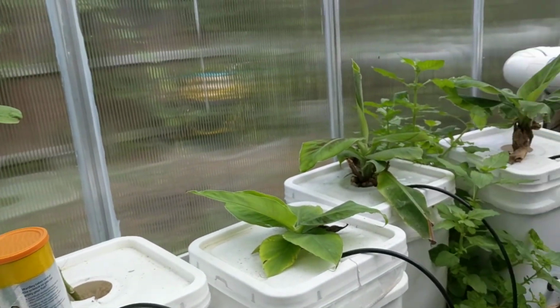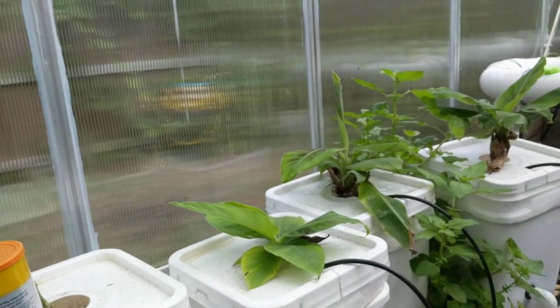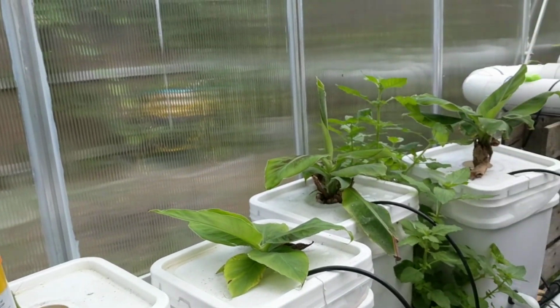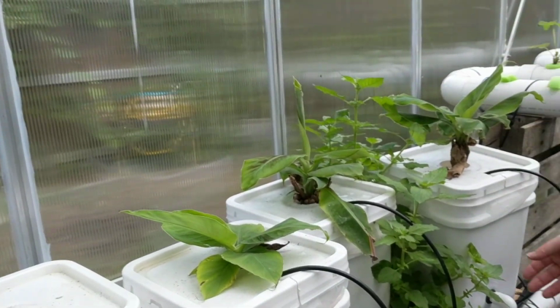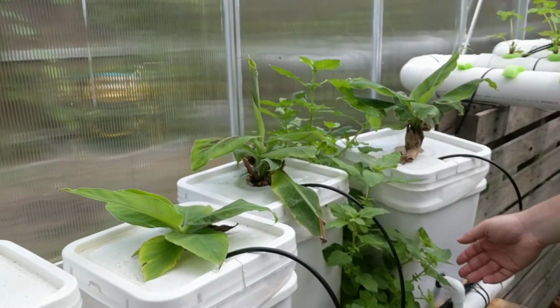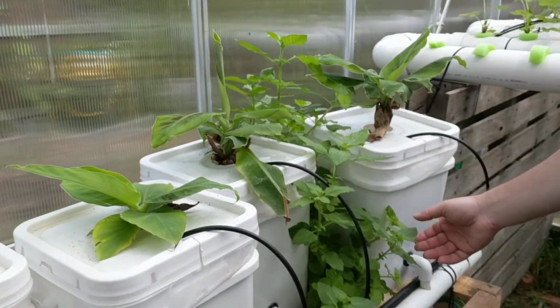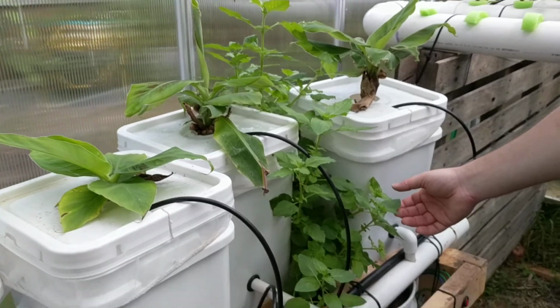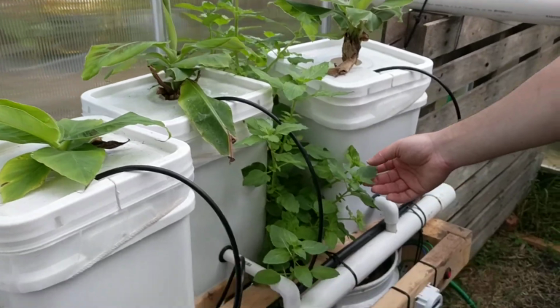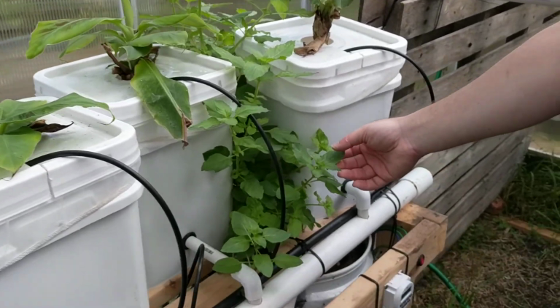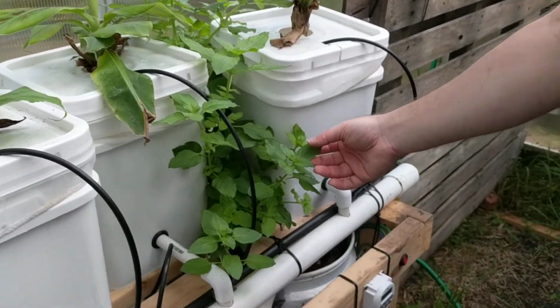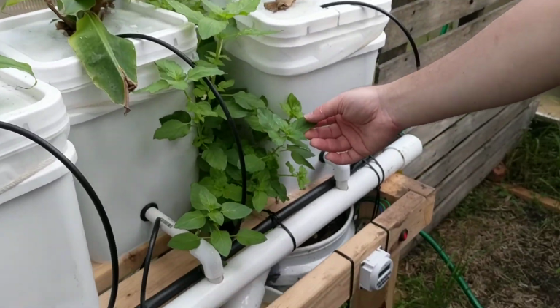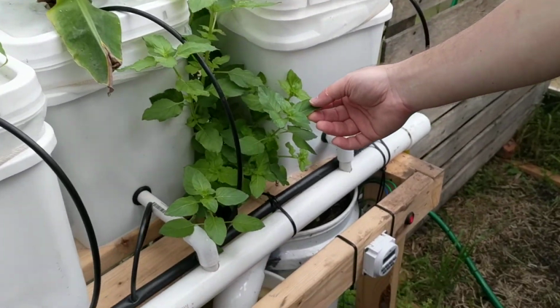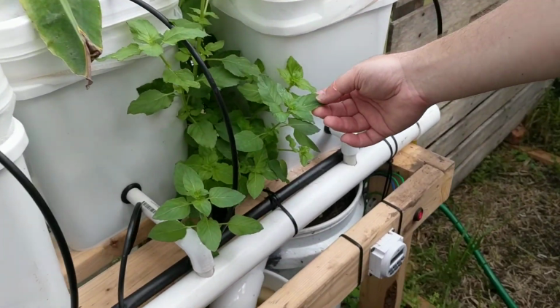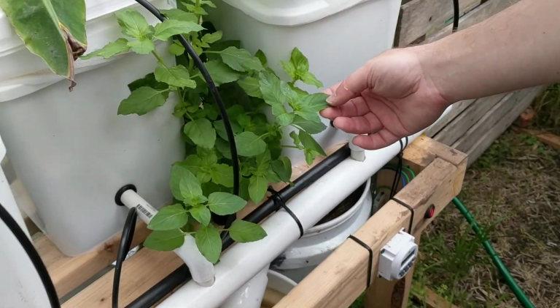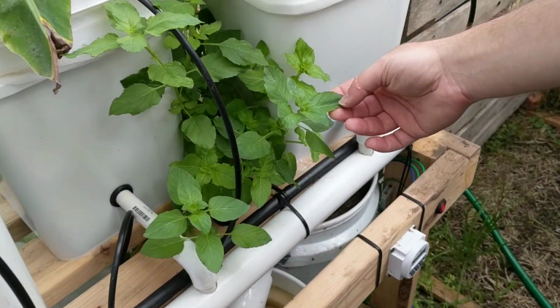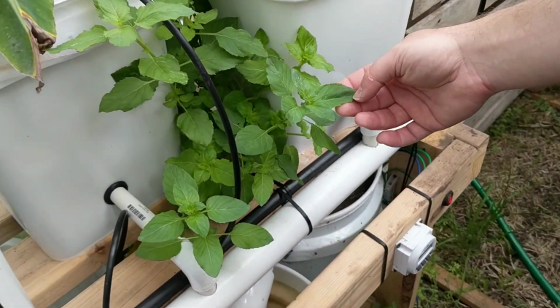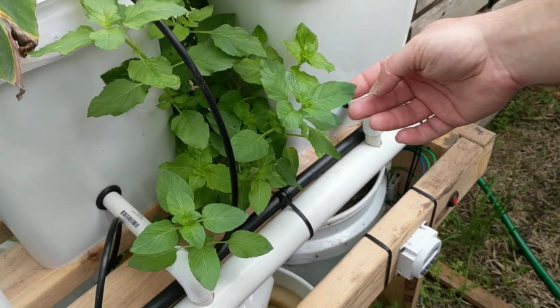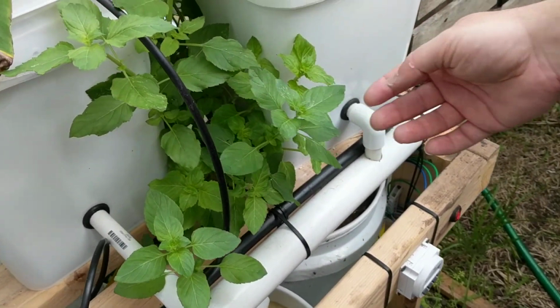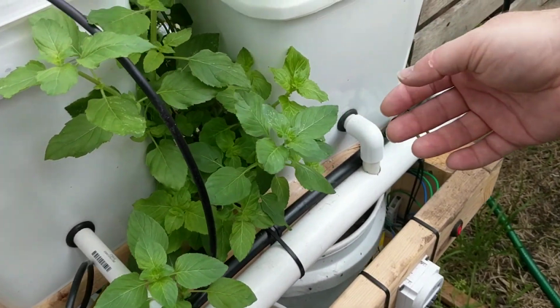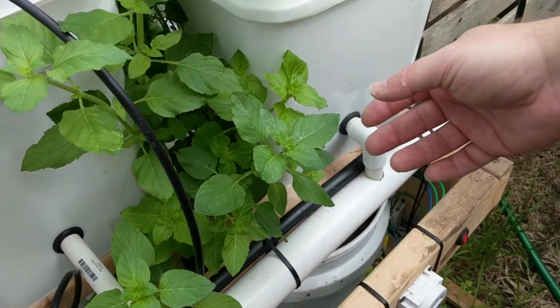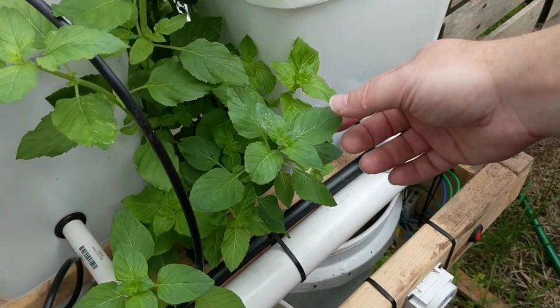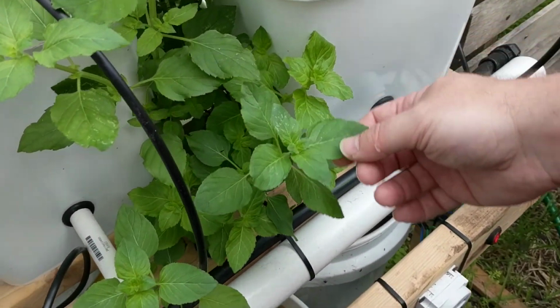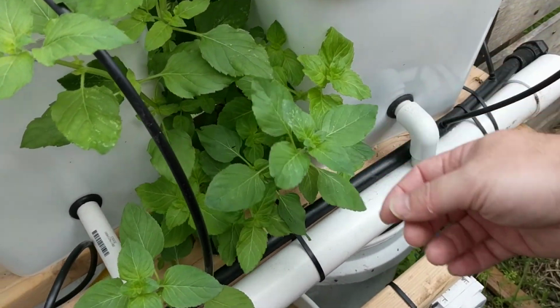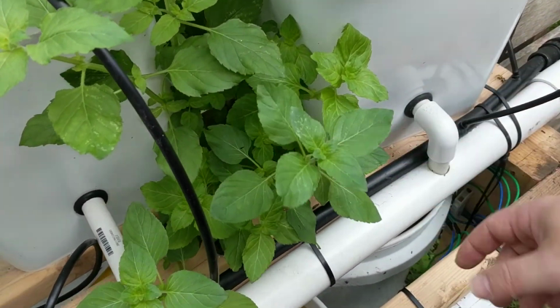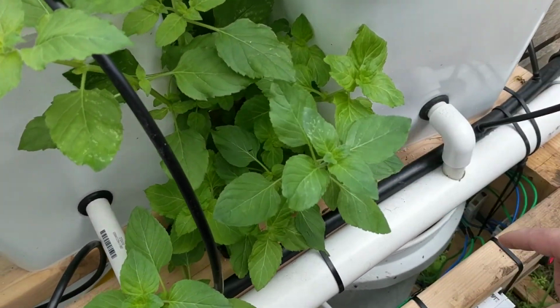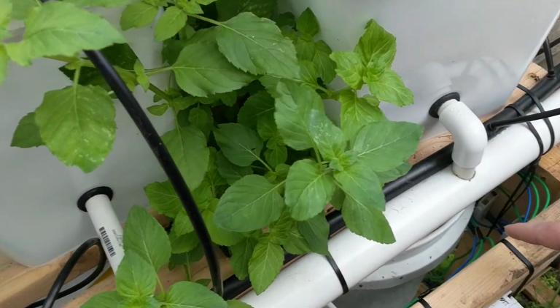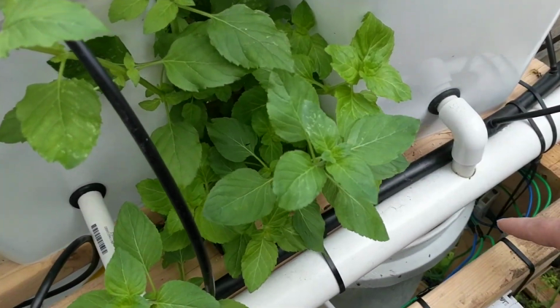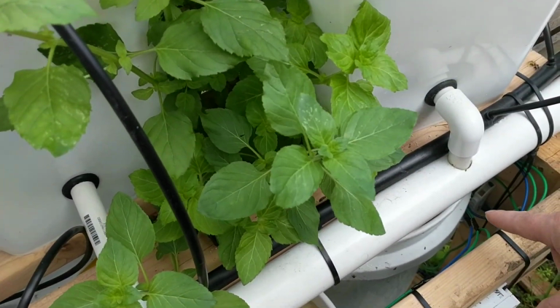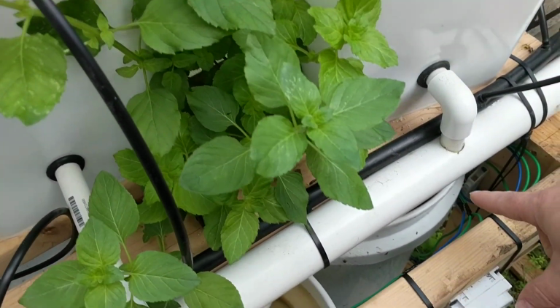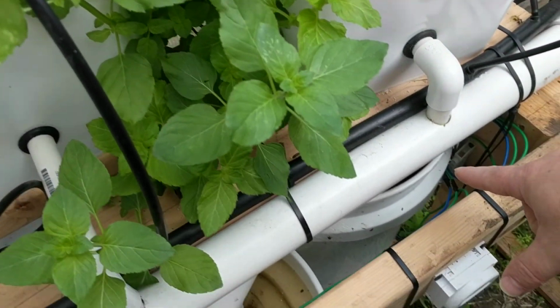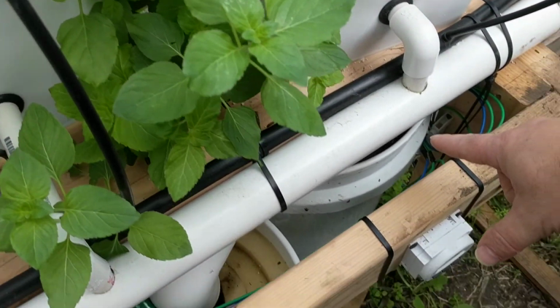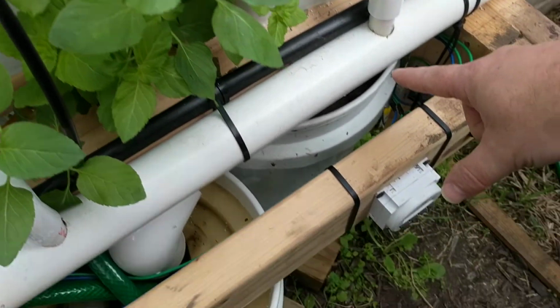I've also added in some mint — this is an aquatic mint and I just have it growing in the filter.